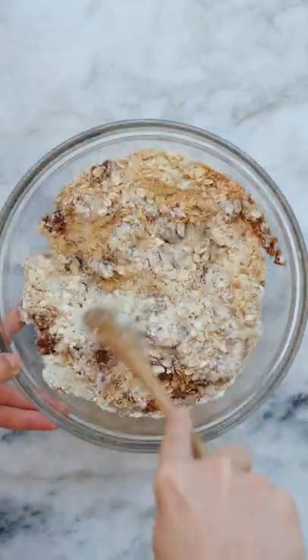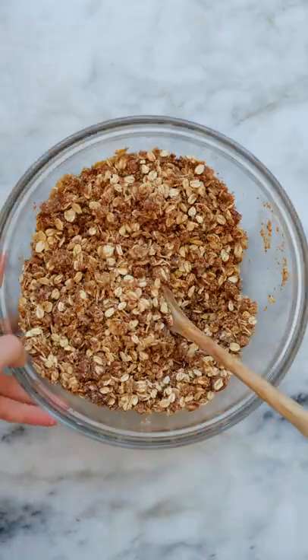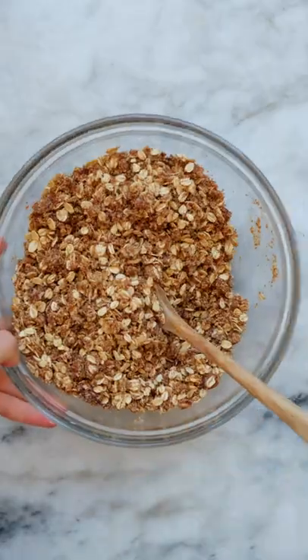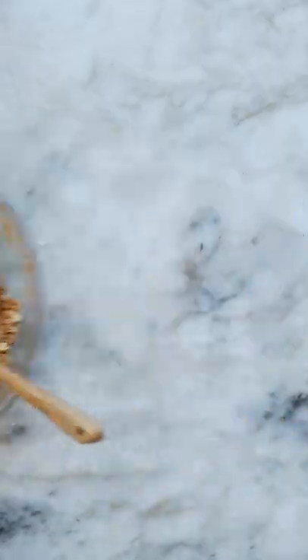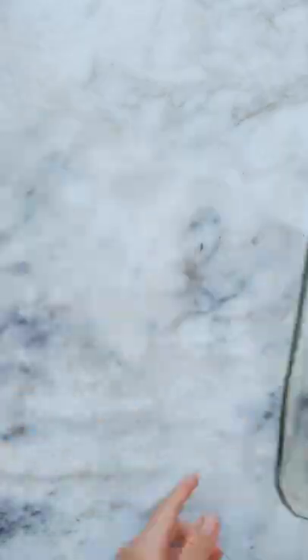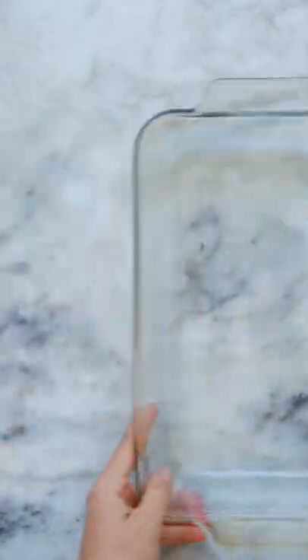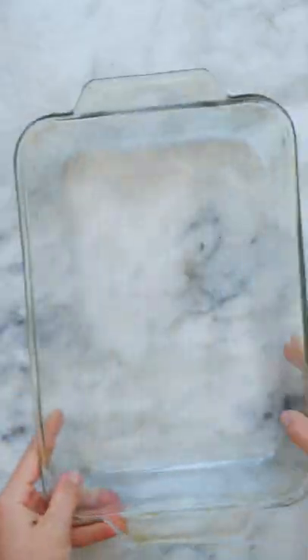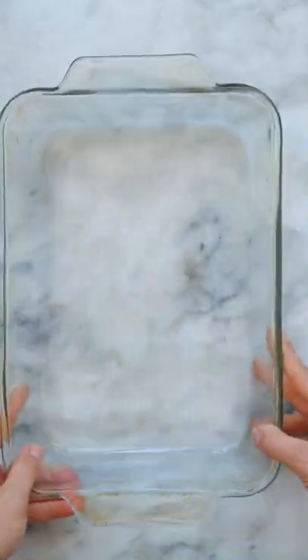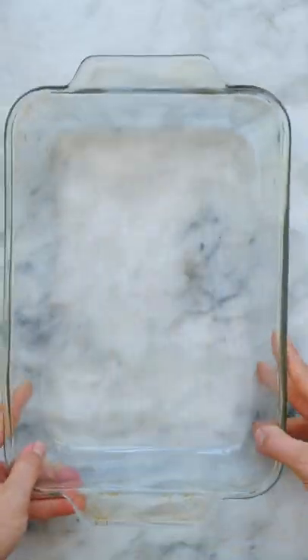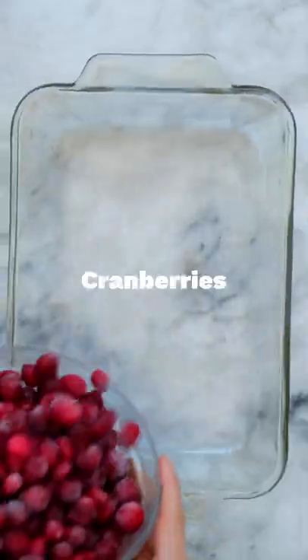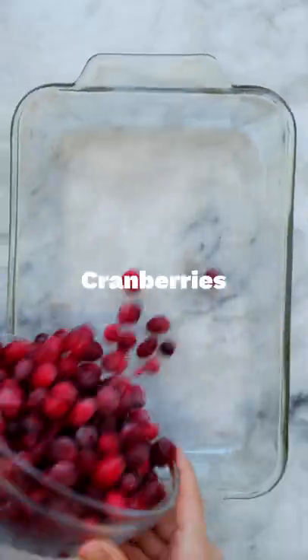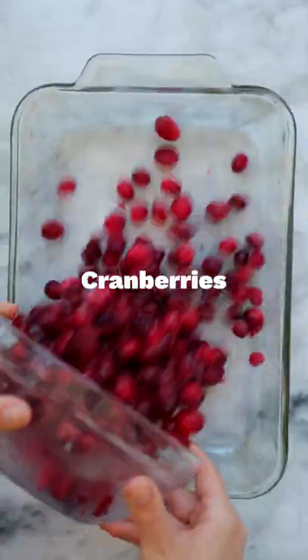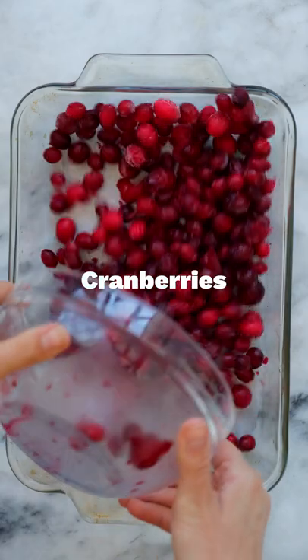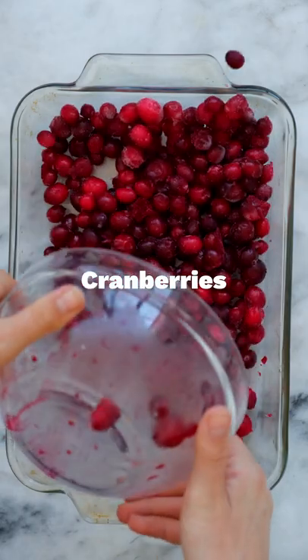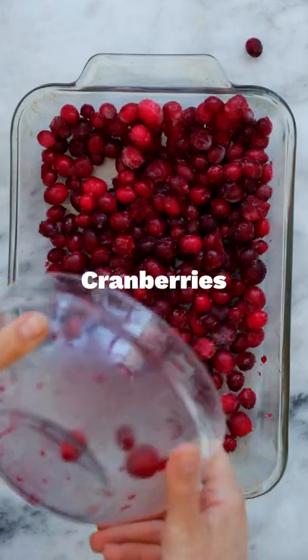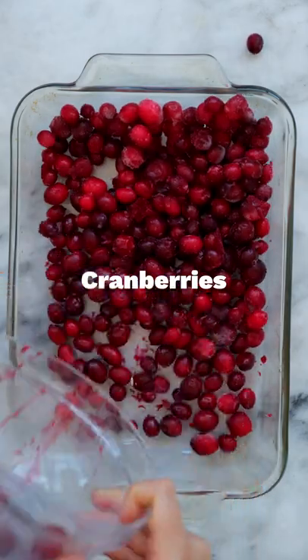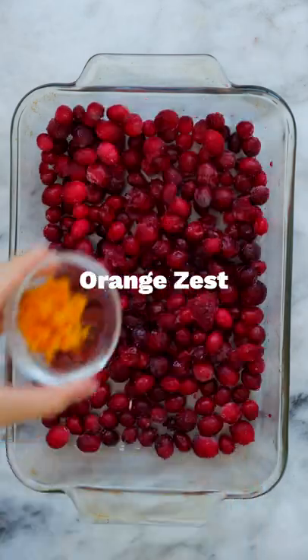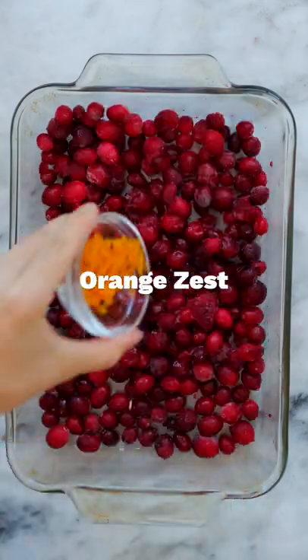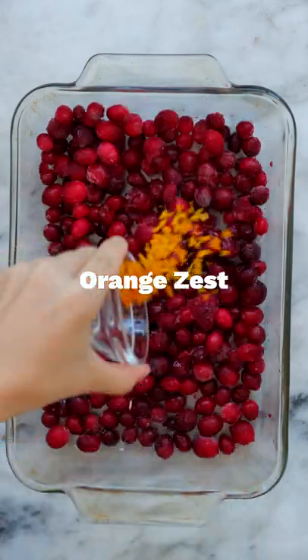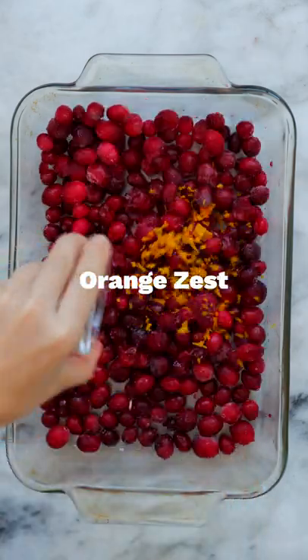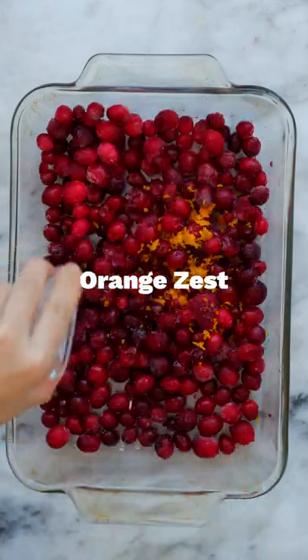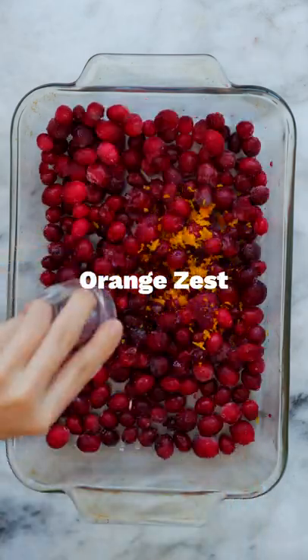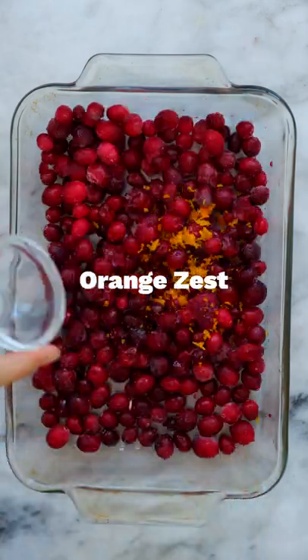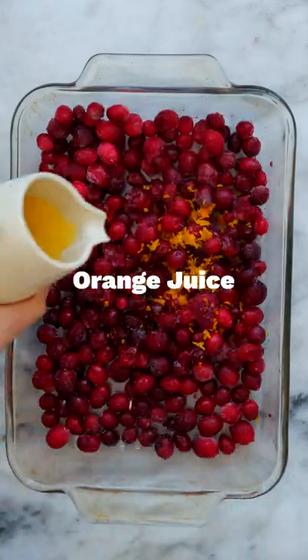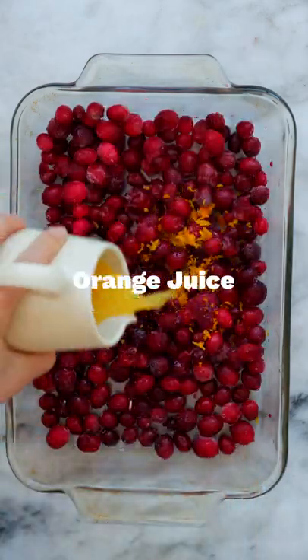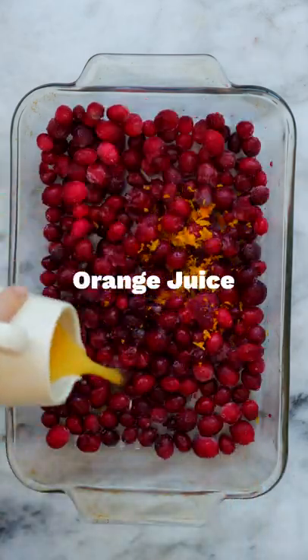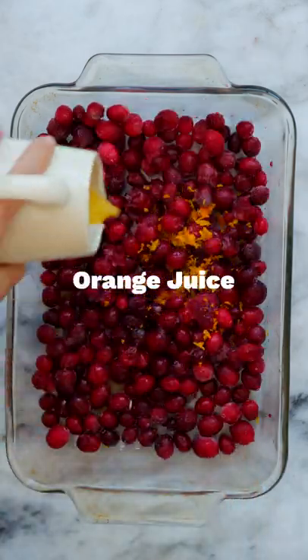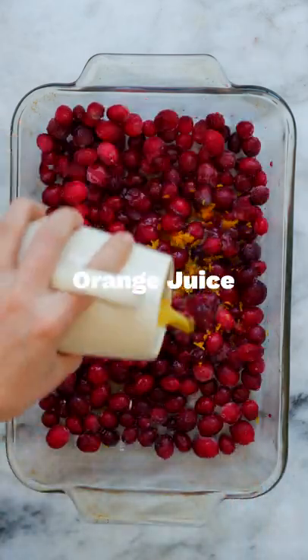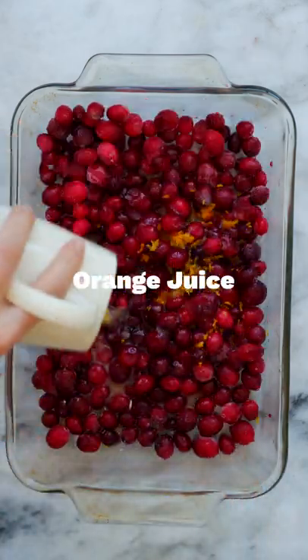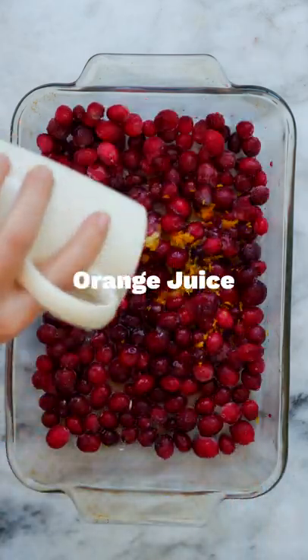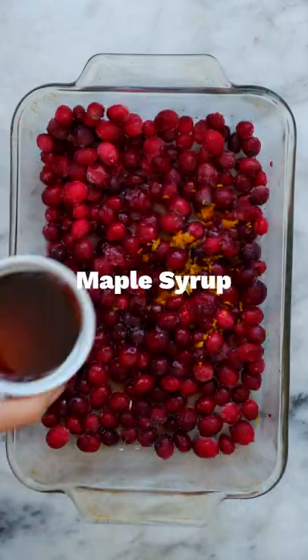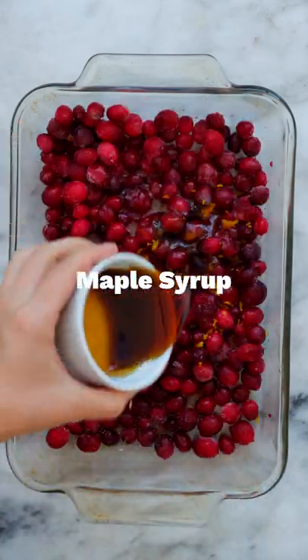Next, mix together some fresh or frozen cranberries, orange zest, orange juice, and maple syrup in a baking dish.